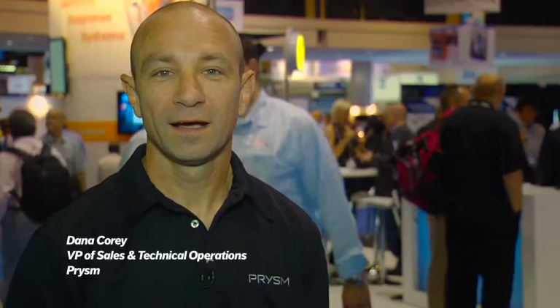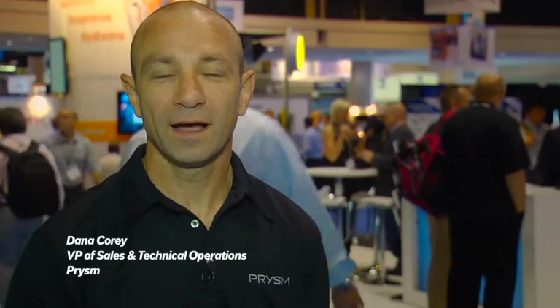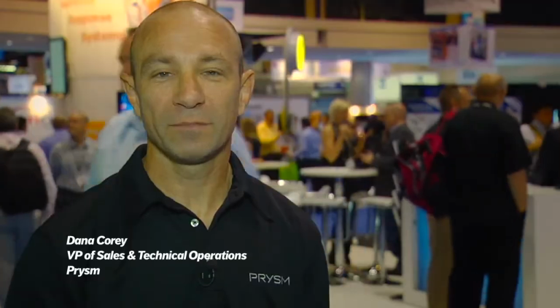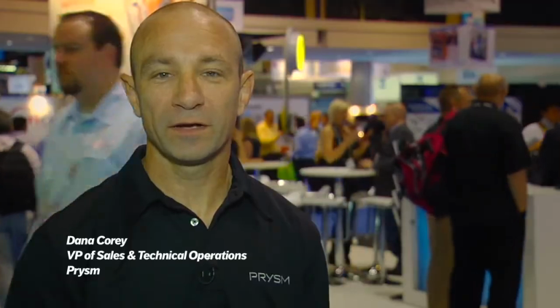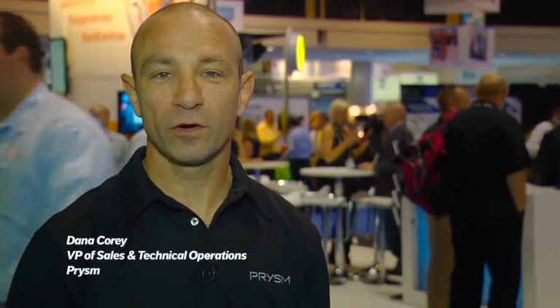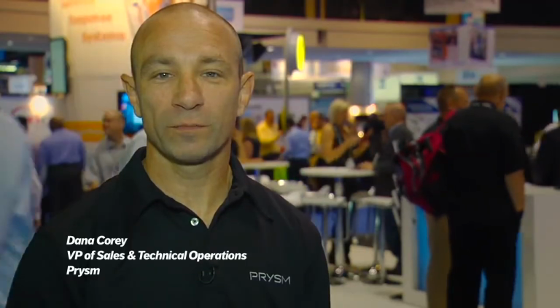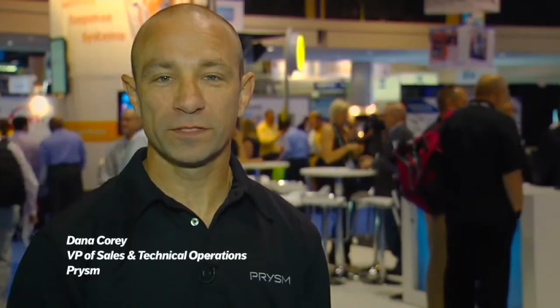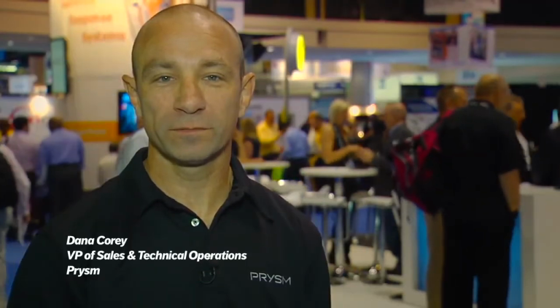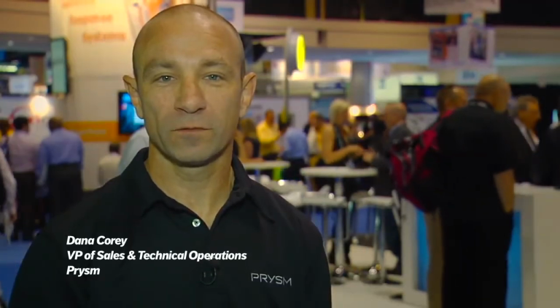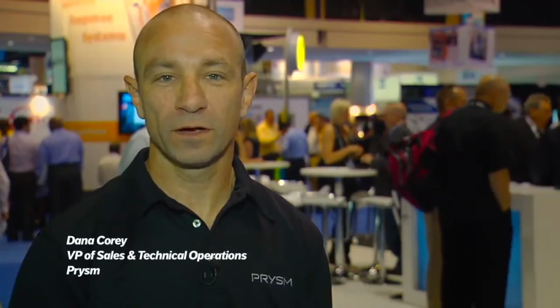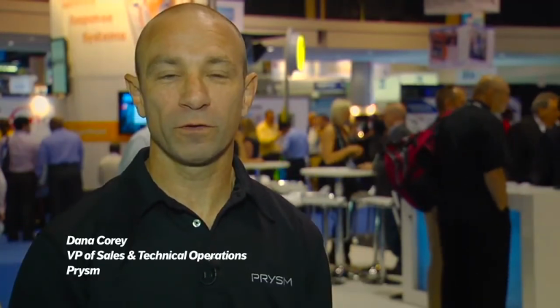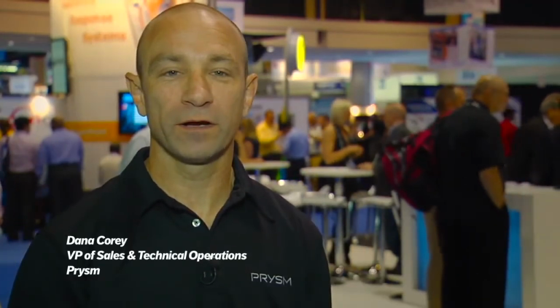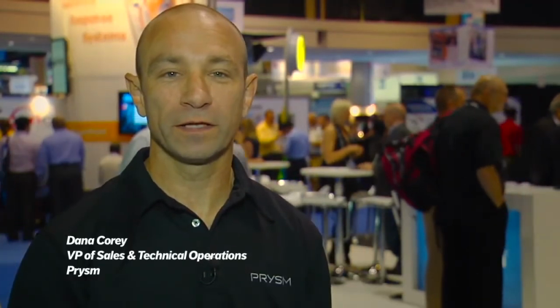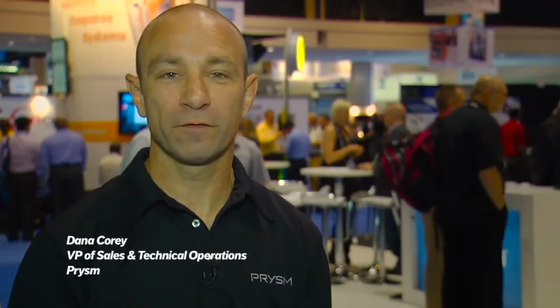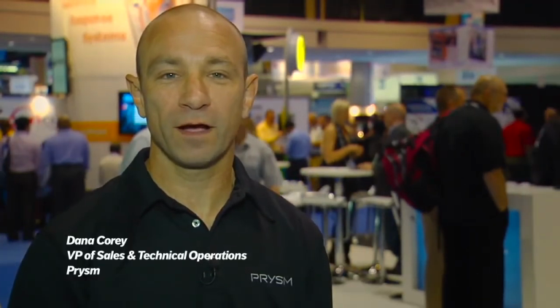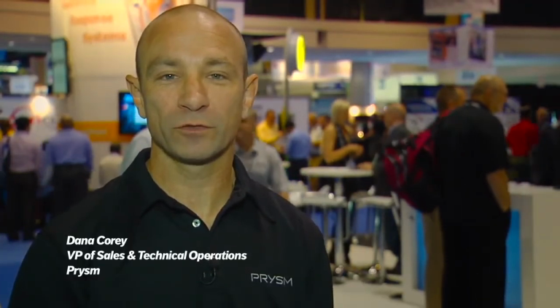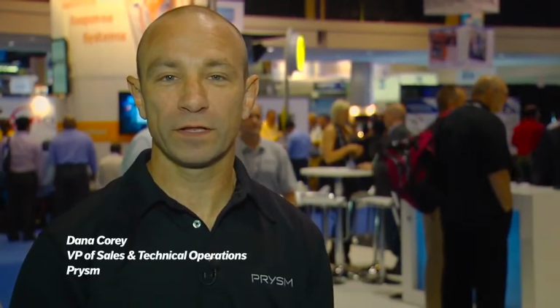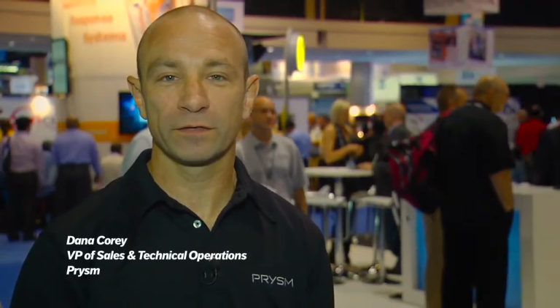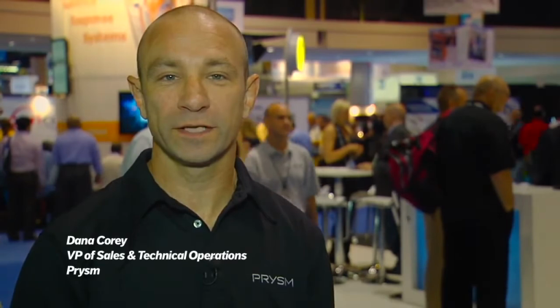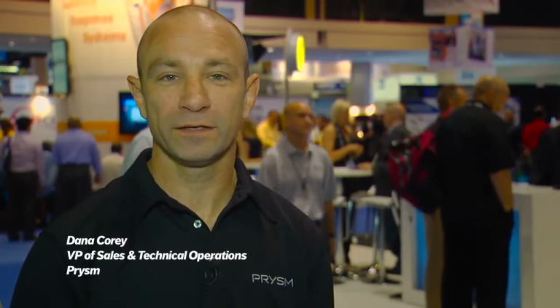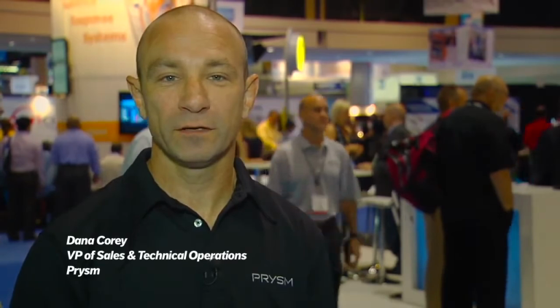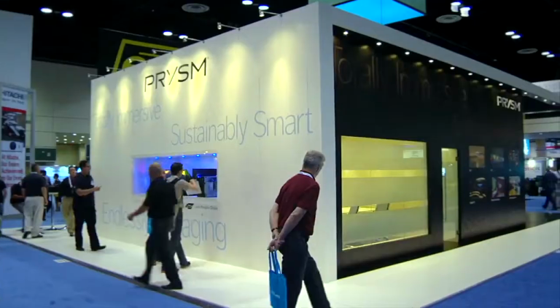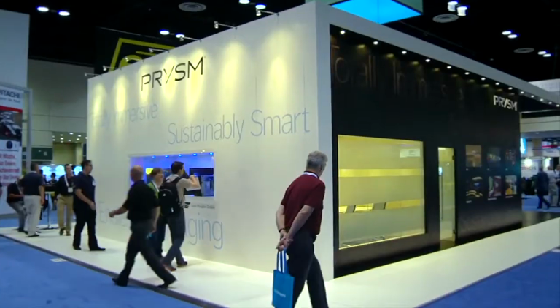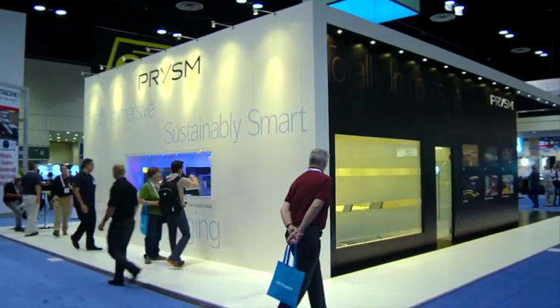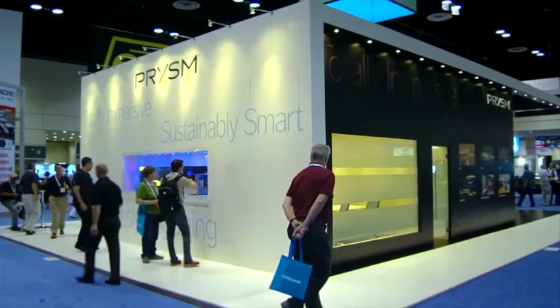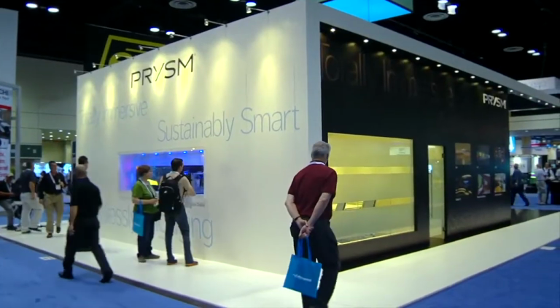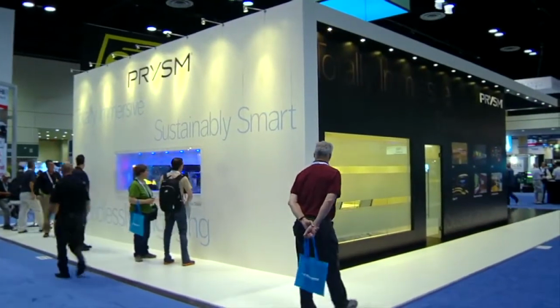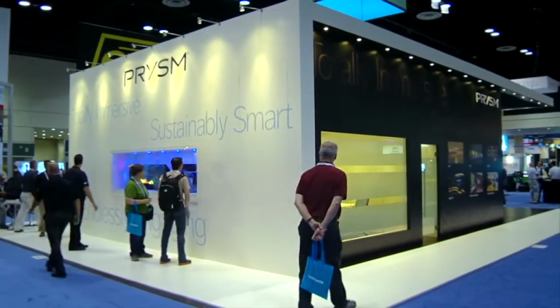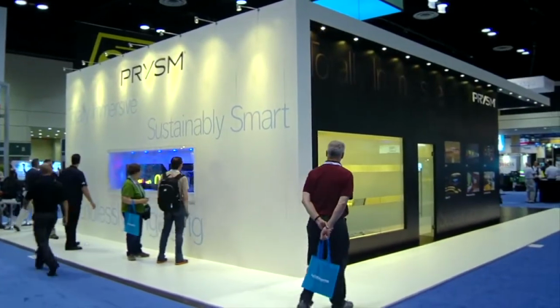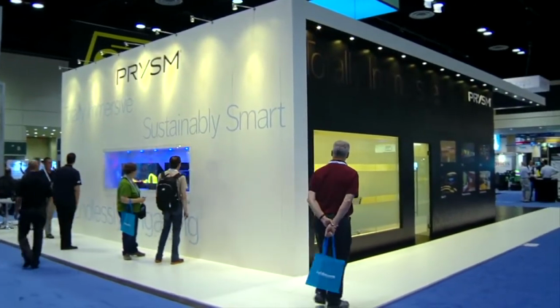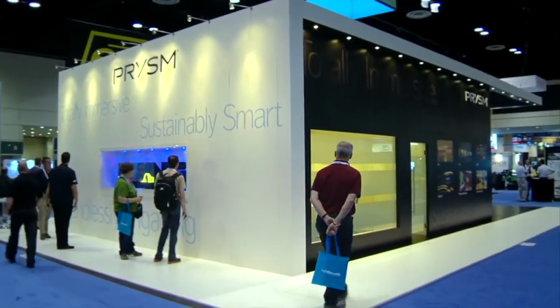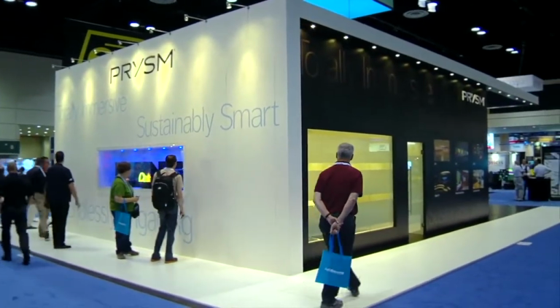Hi, I'm Dana Corey with Prism. We're here at Infocom 2013 and we've got some great things to show off this year.